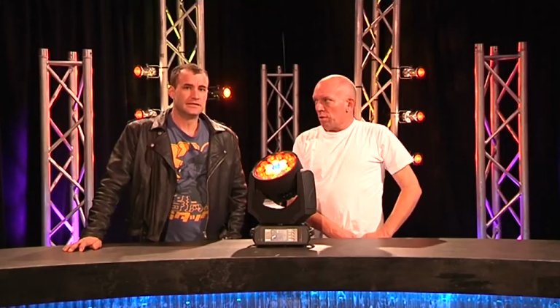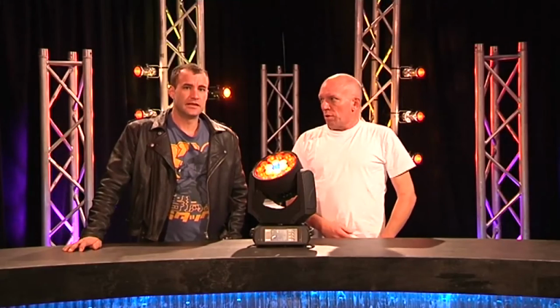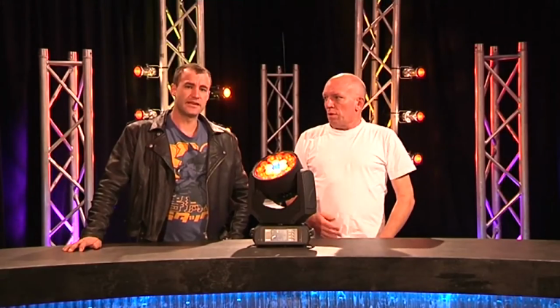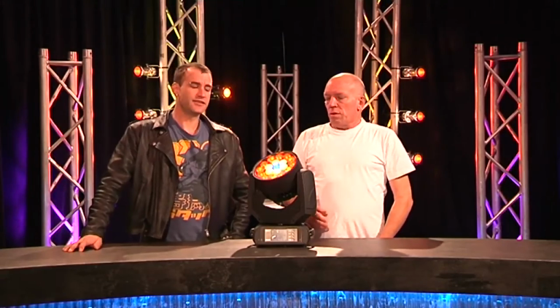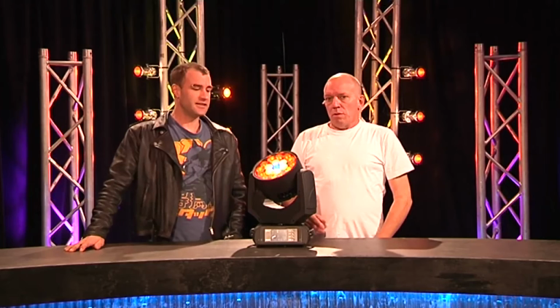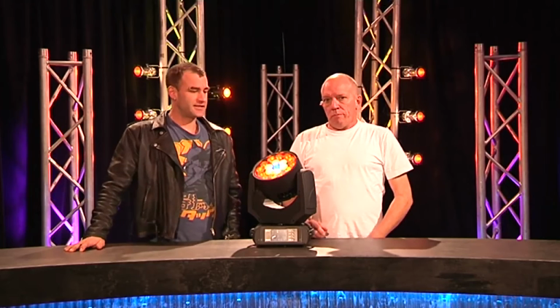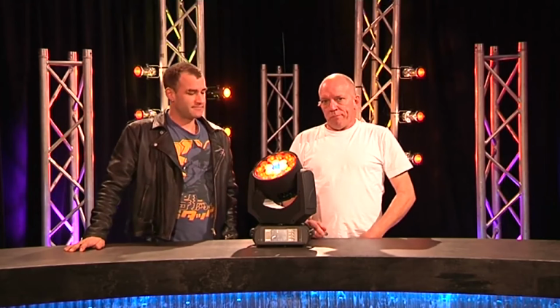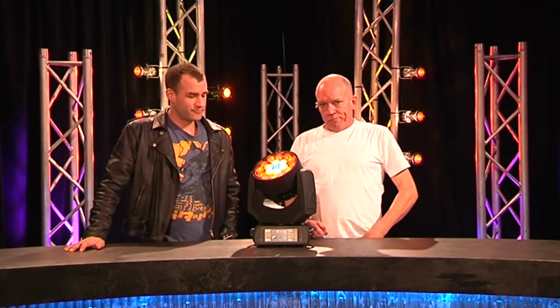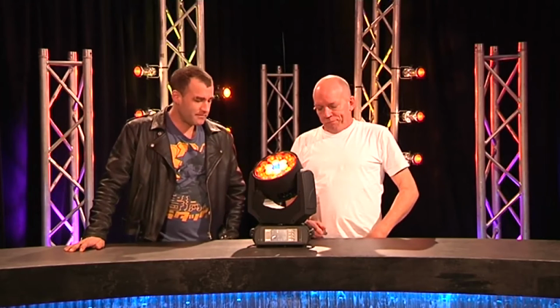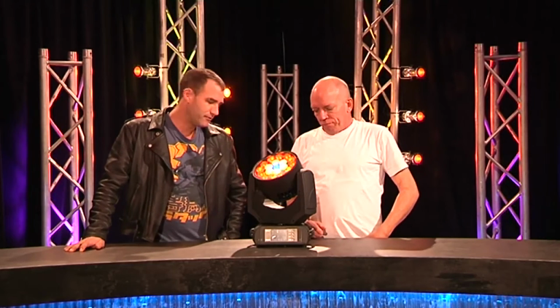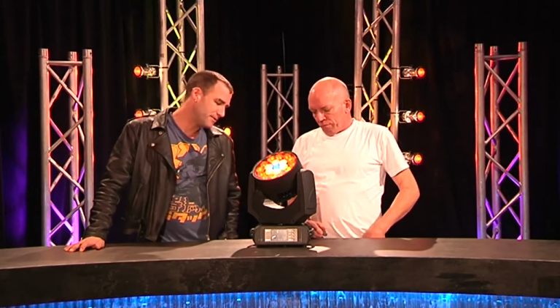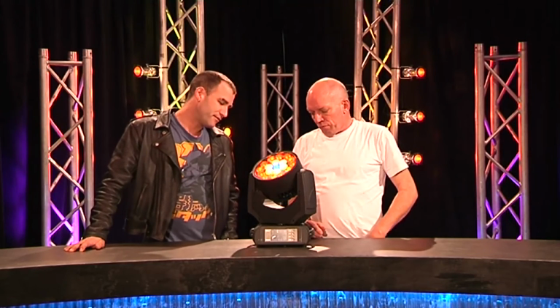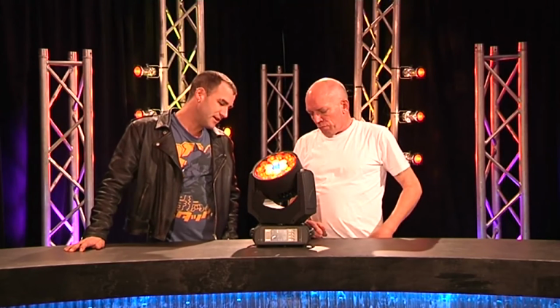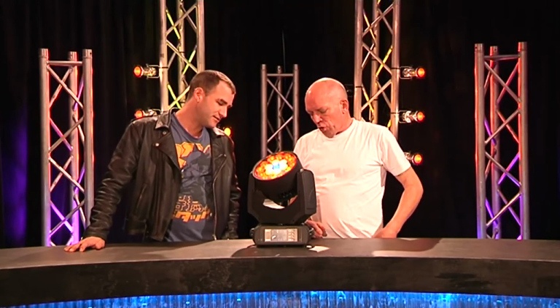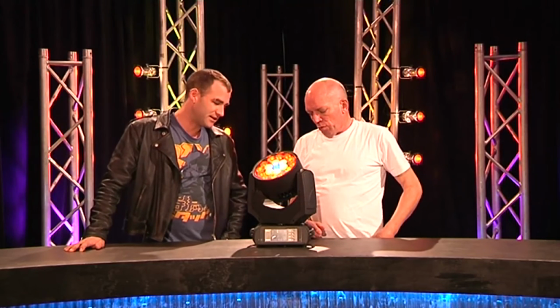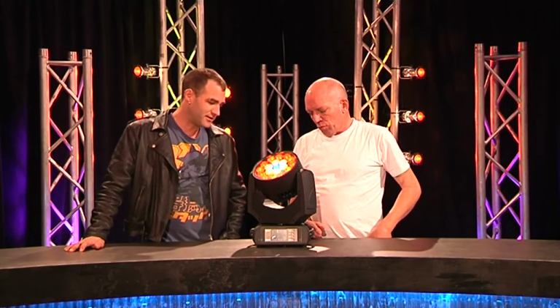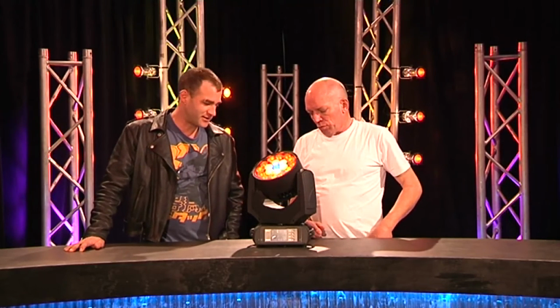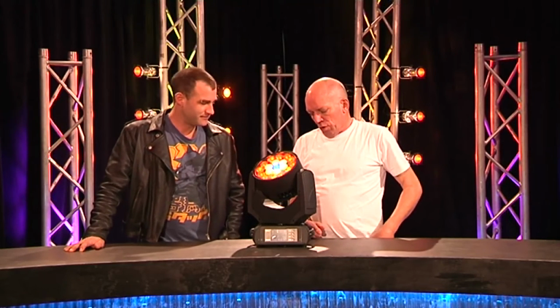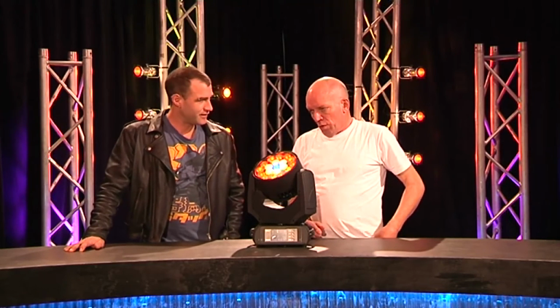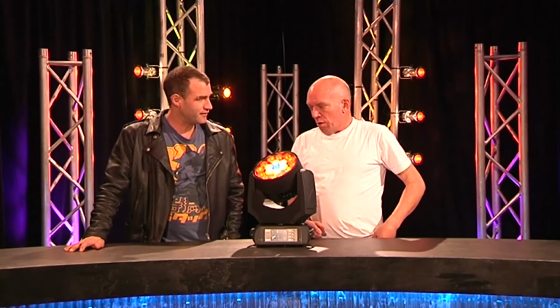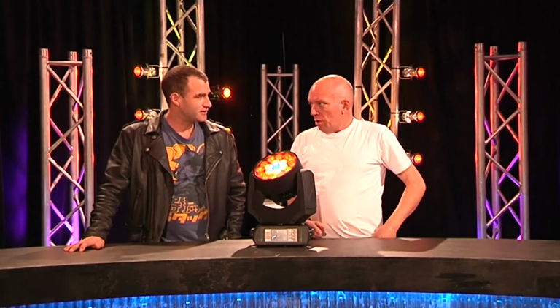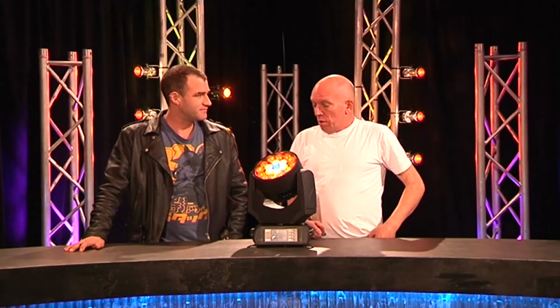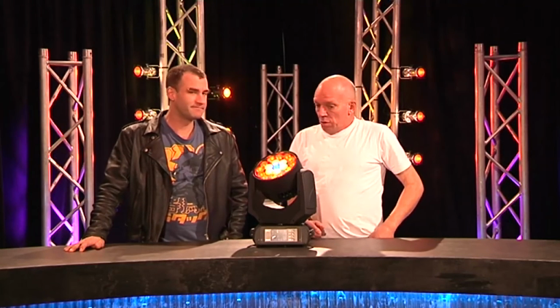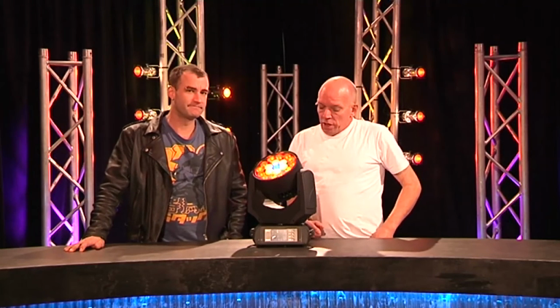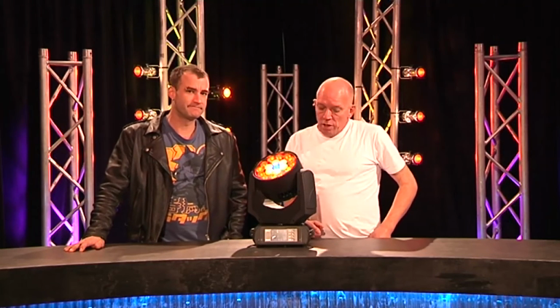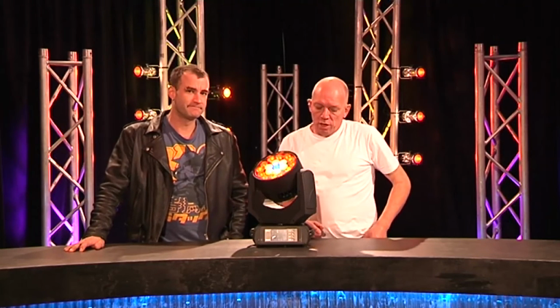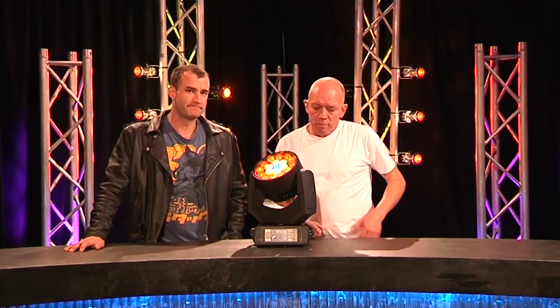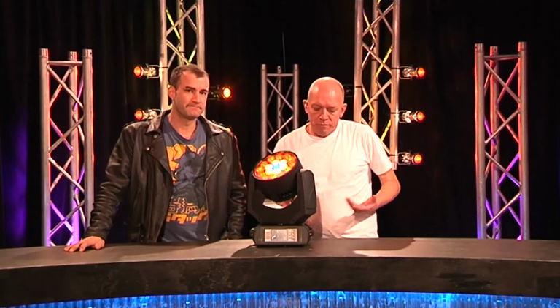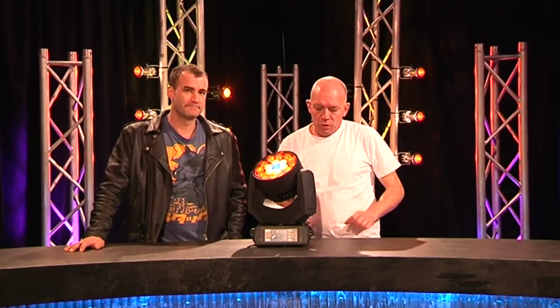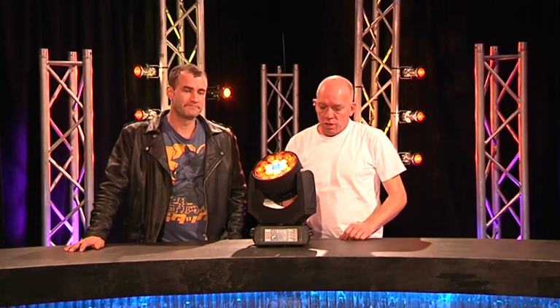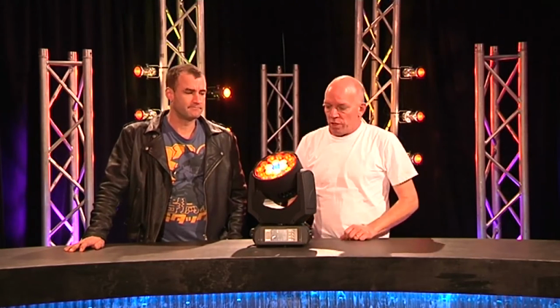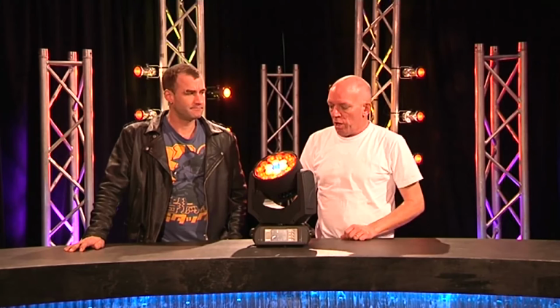Okay Julius, Robe Robin 300 LED Wash — what are your thoughts? Okay, here we go.